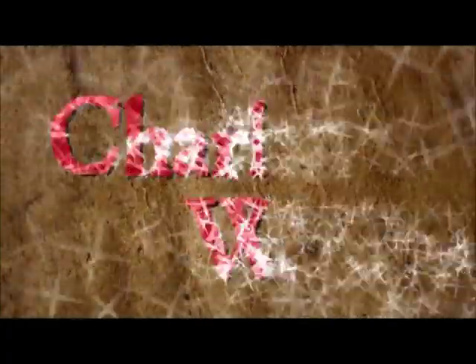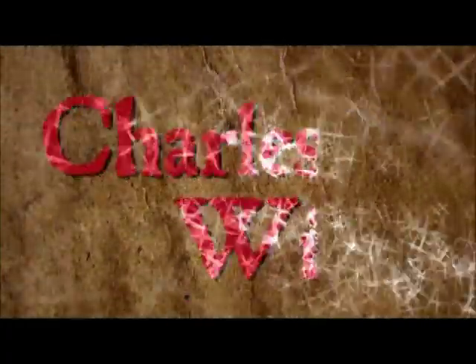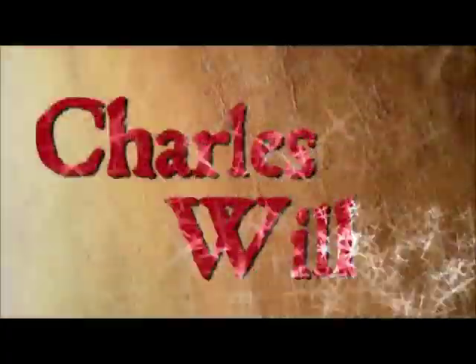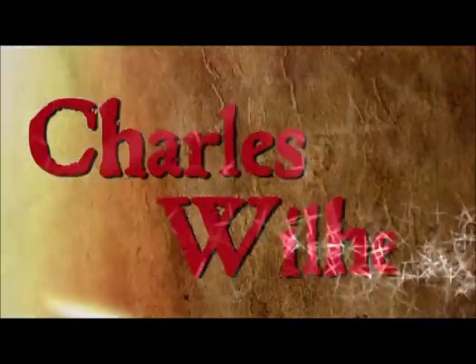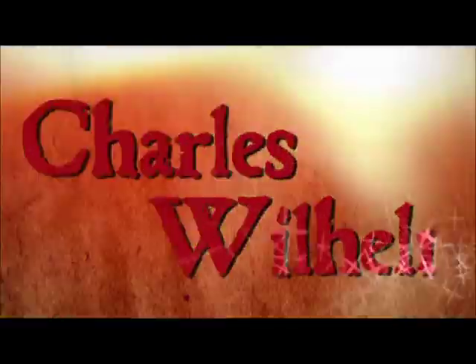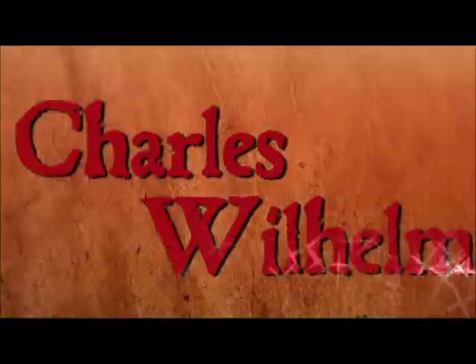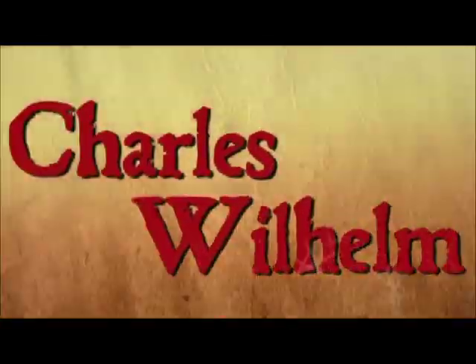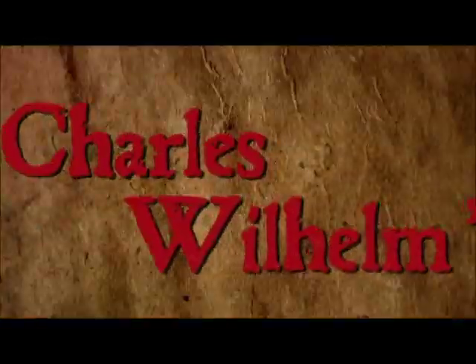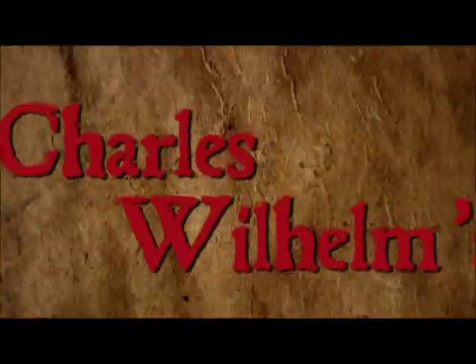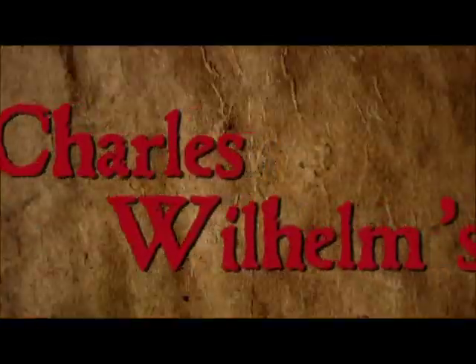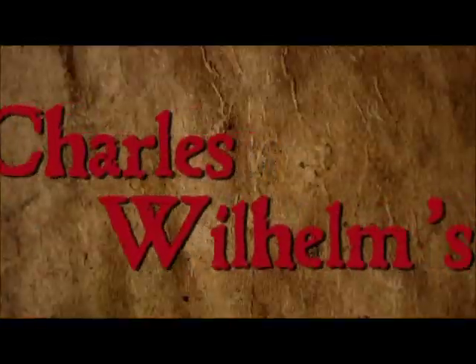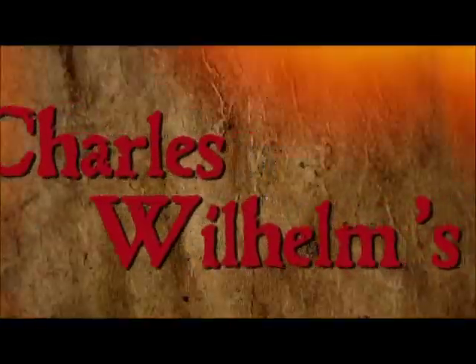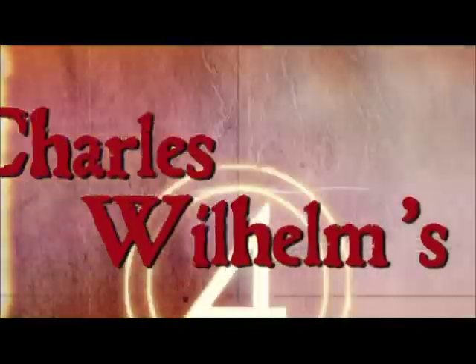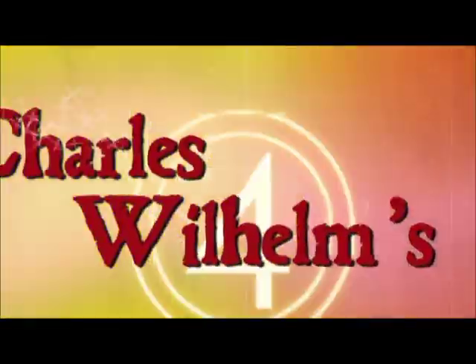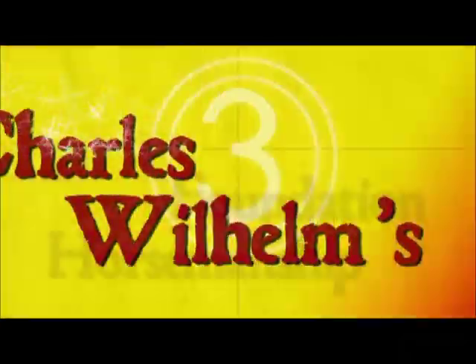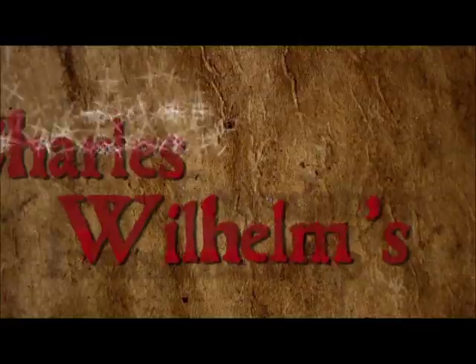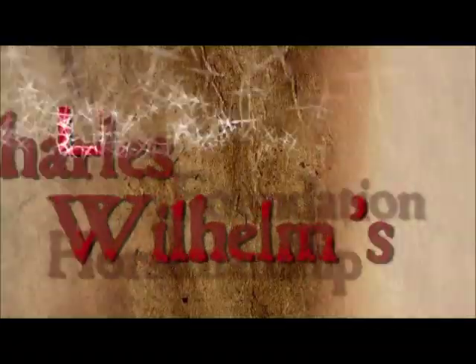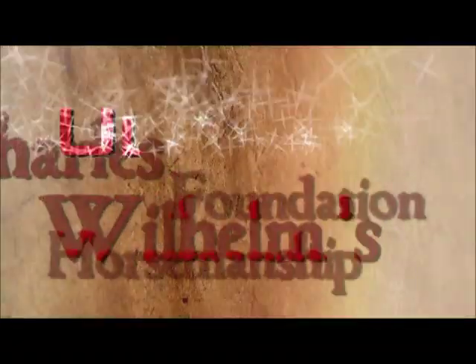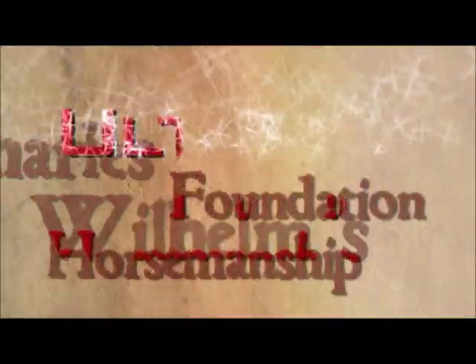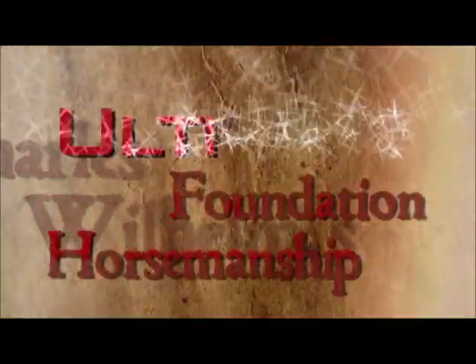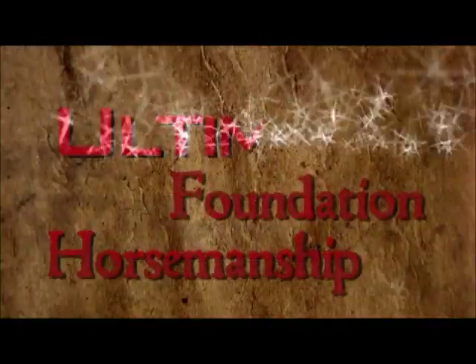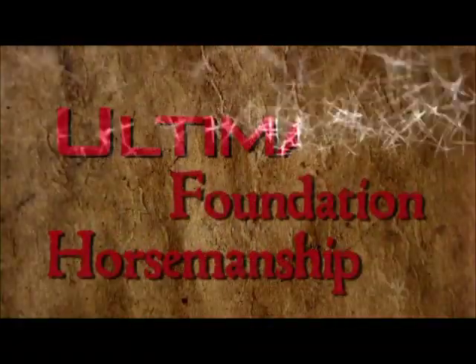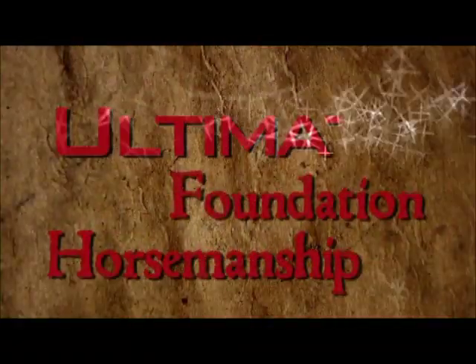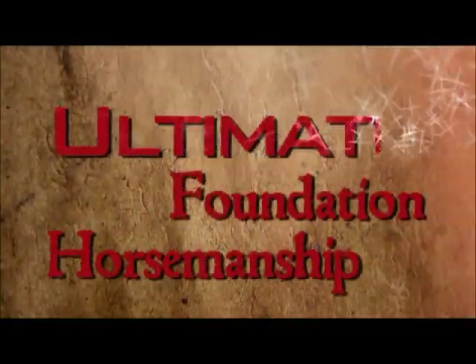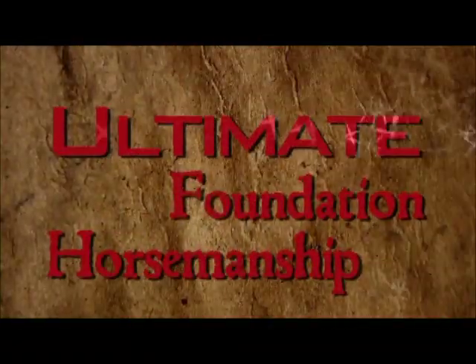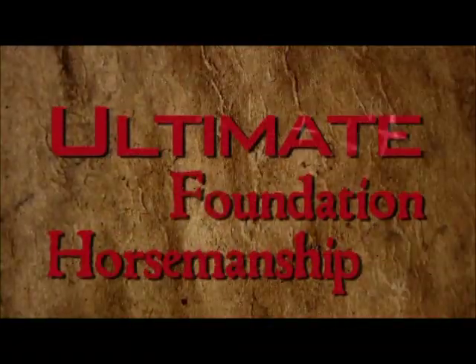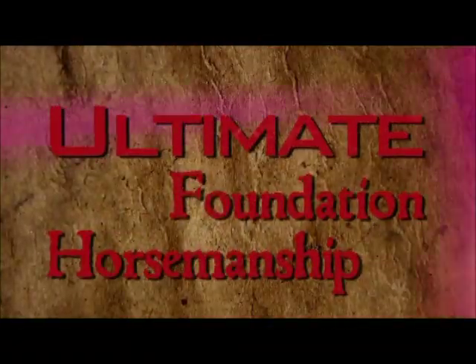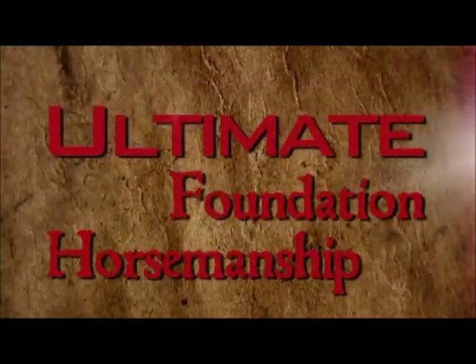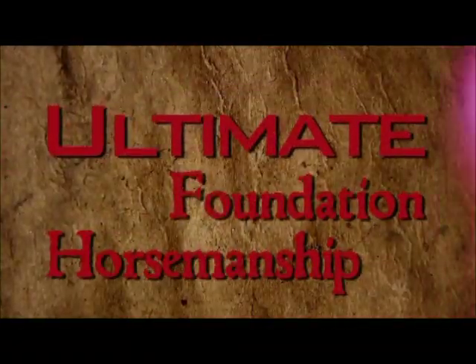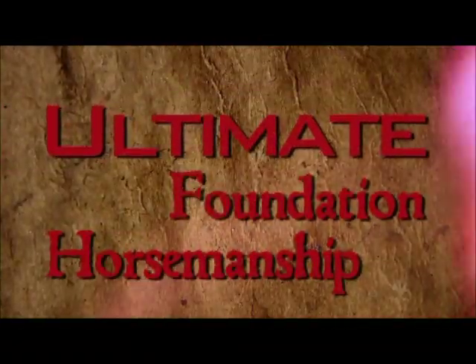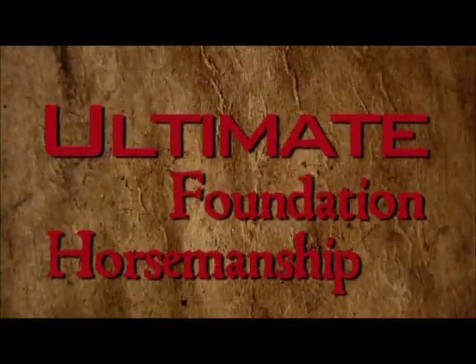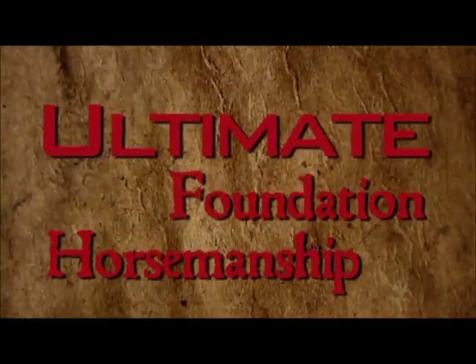We'll be right back with more of Charles Wilhelm's Ultimate Foundation Horsemanship.